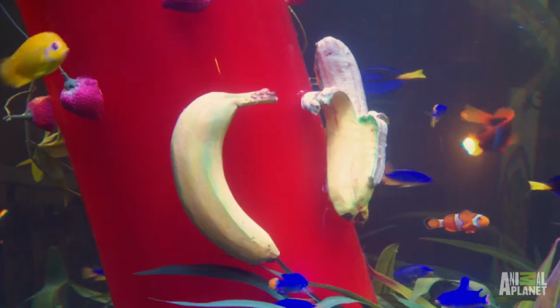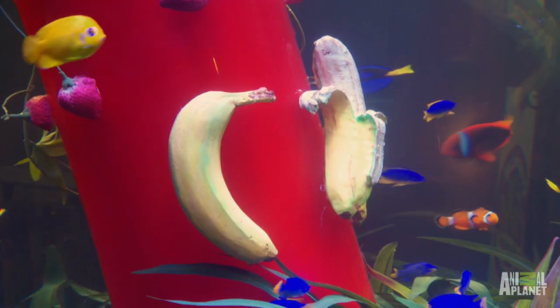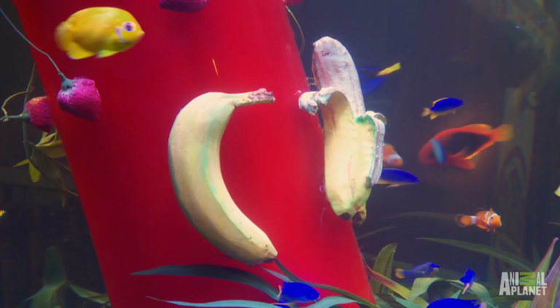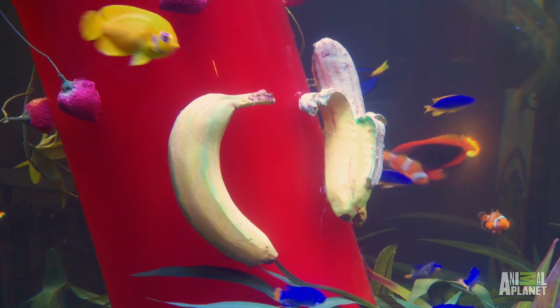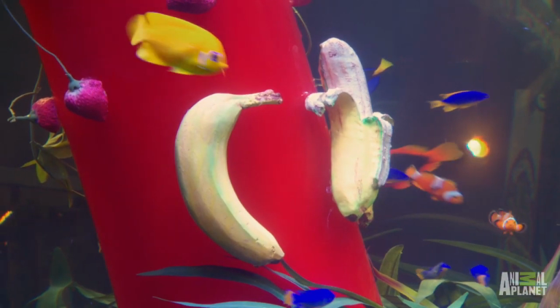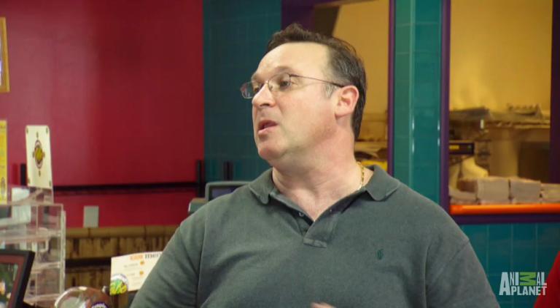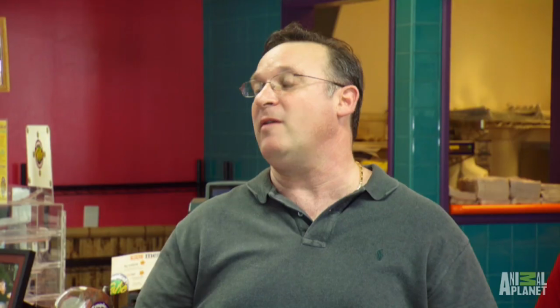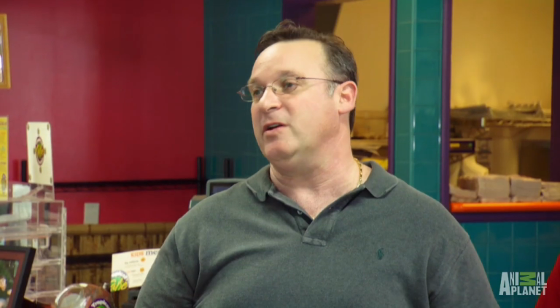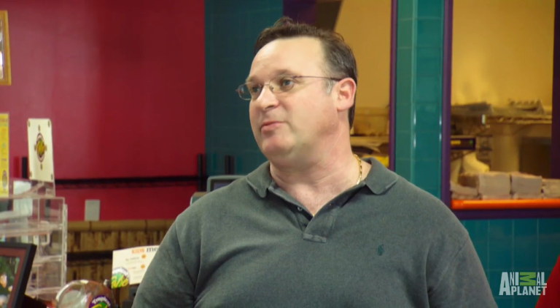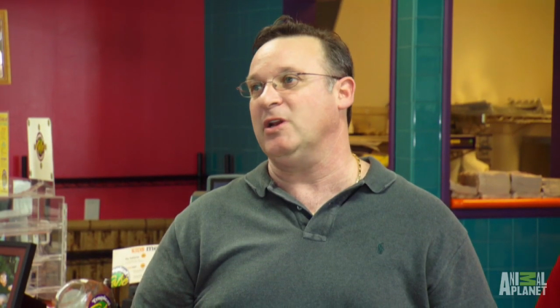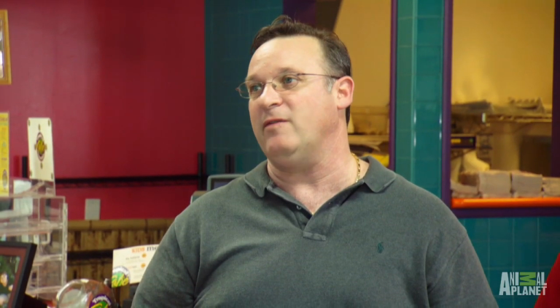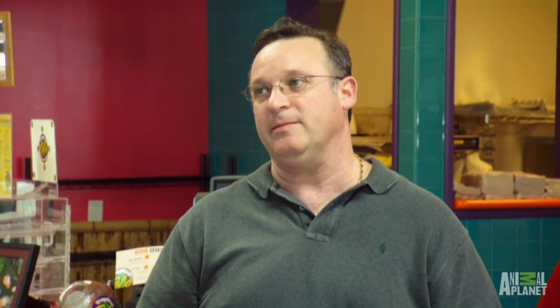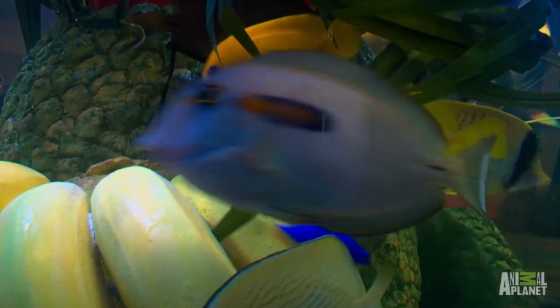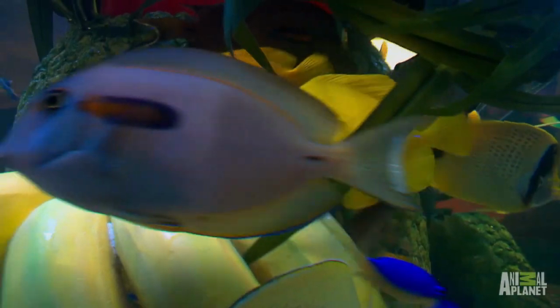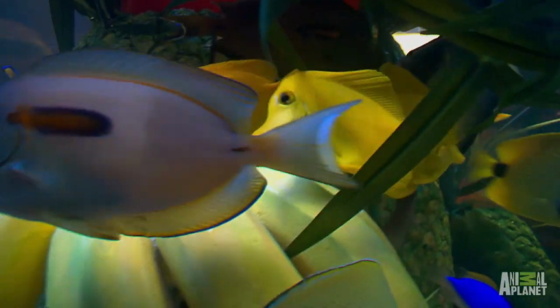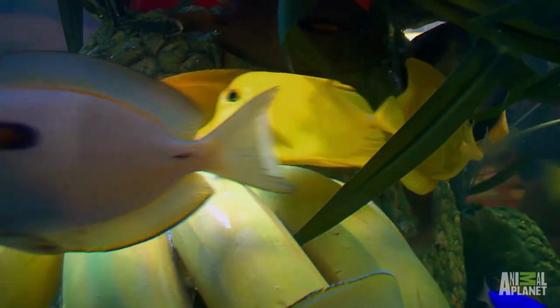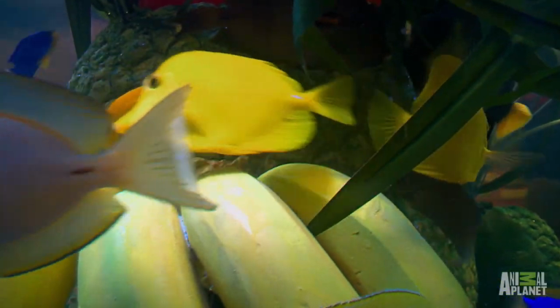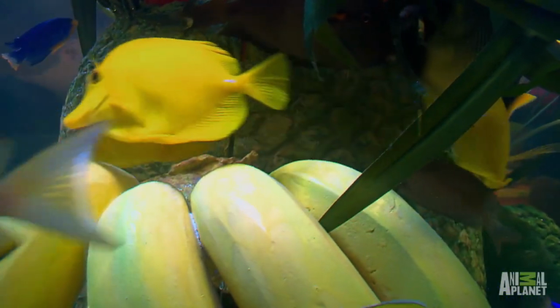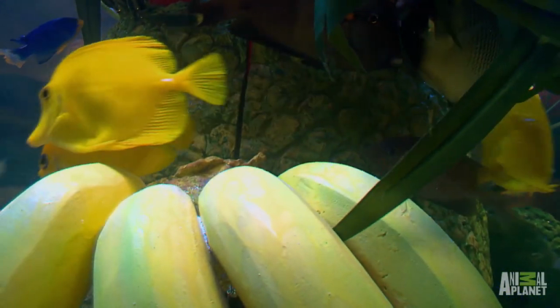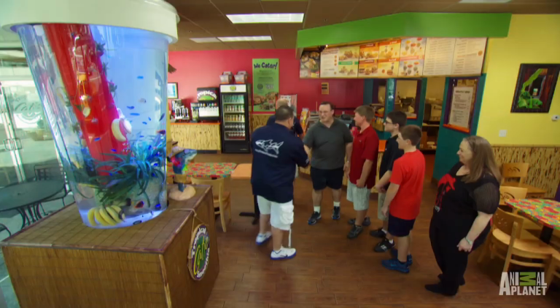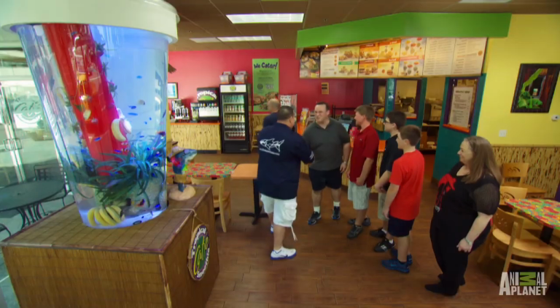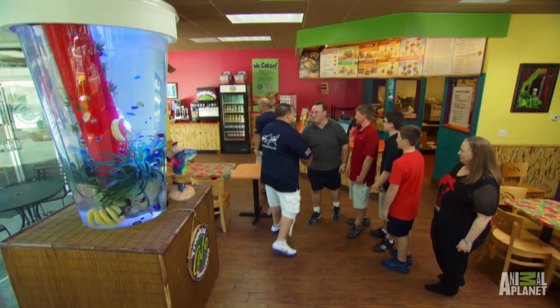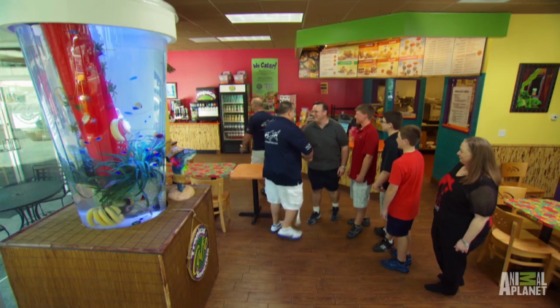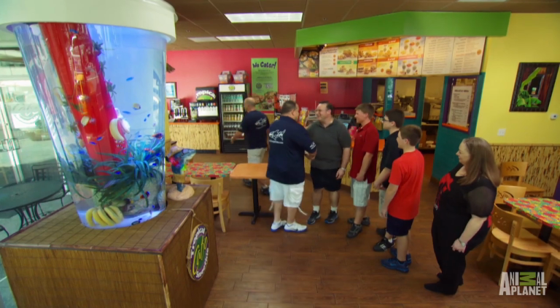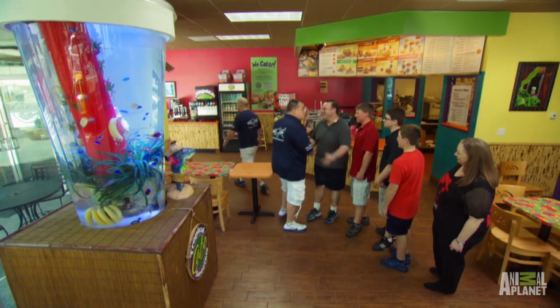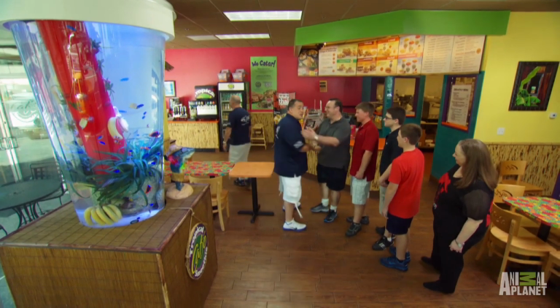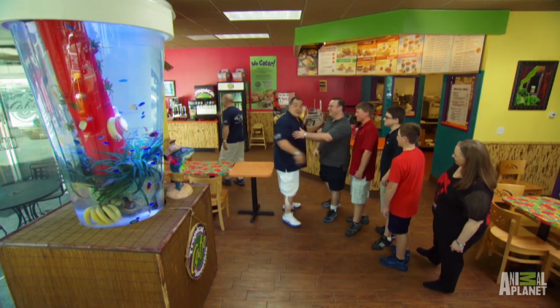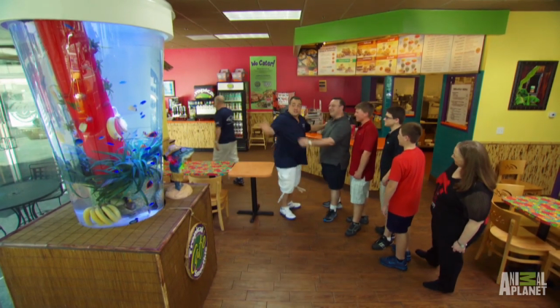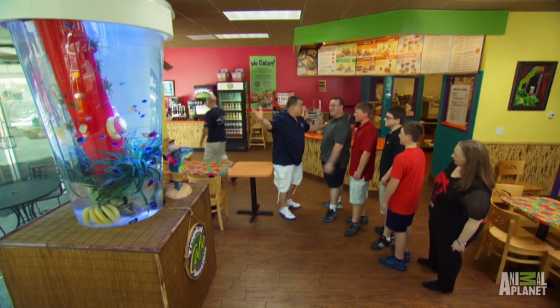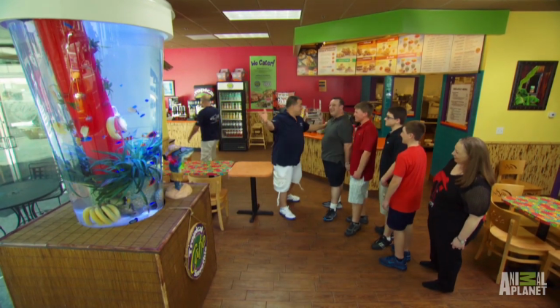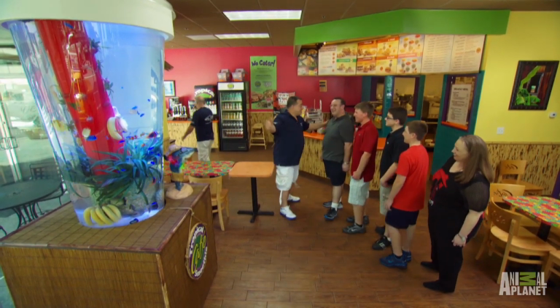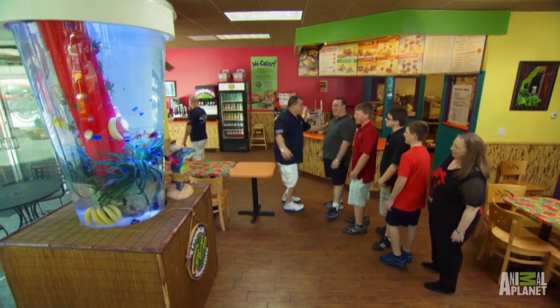I gotta thank you, man. Love it. Absolutely love it. We're outta here. Take care and enjoy. Don't drink all that smoothie tonight!